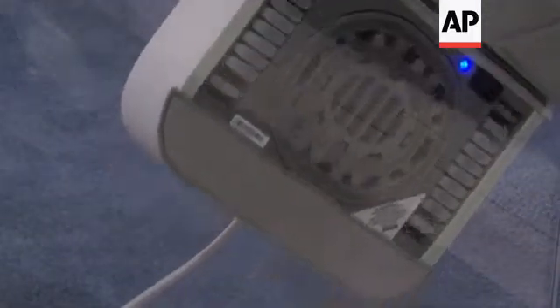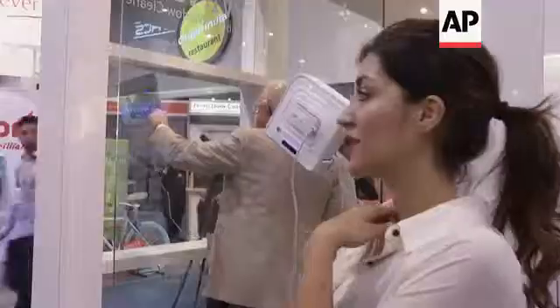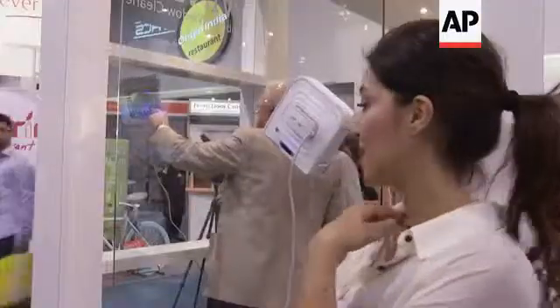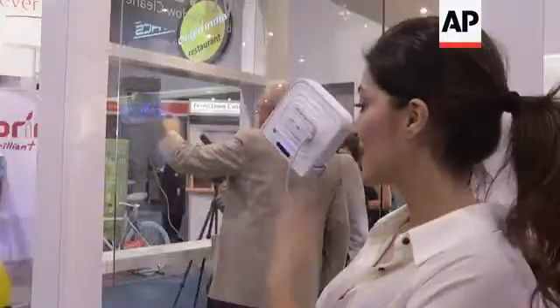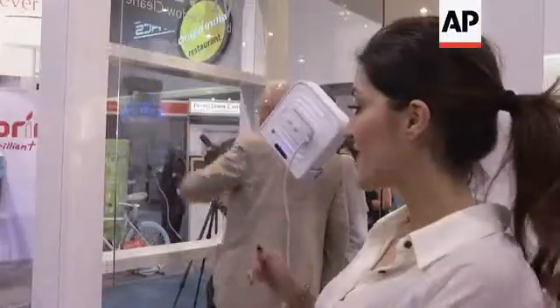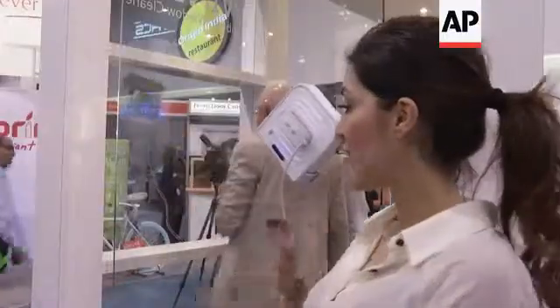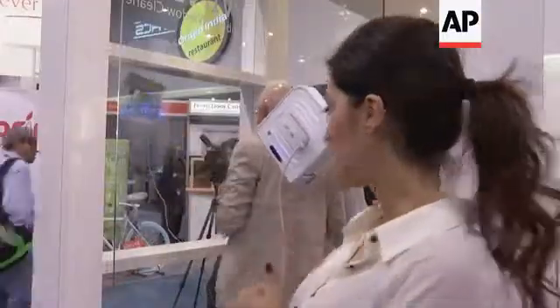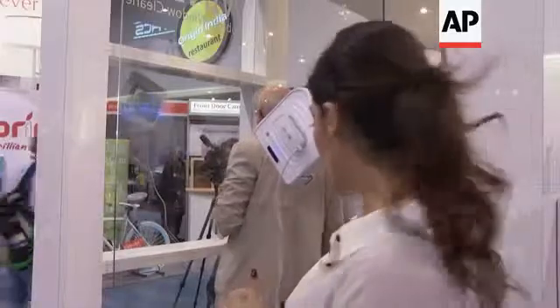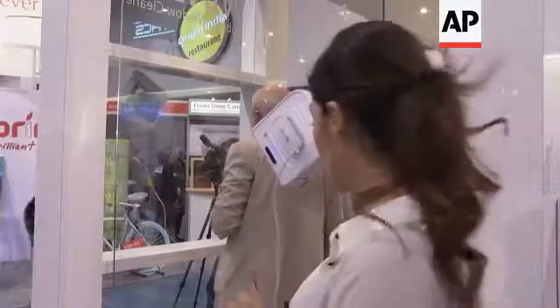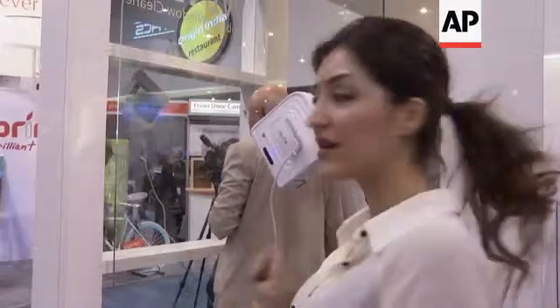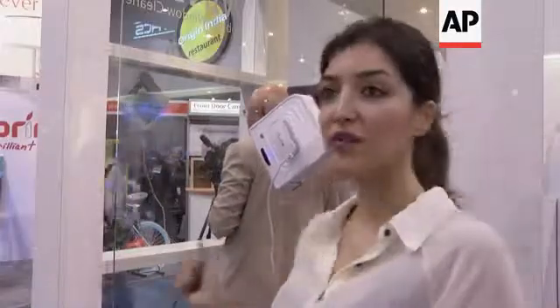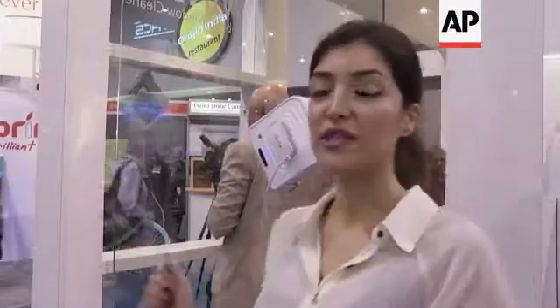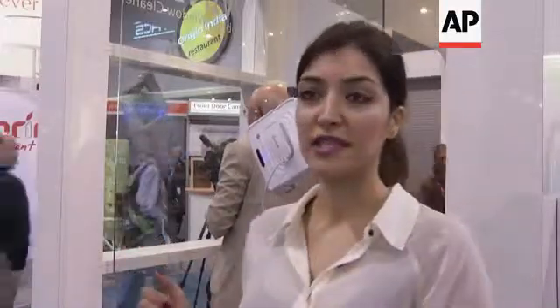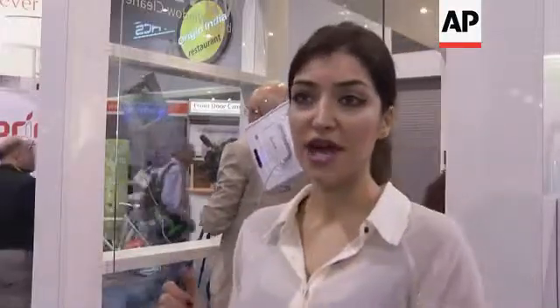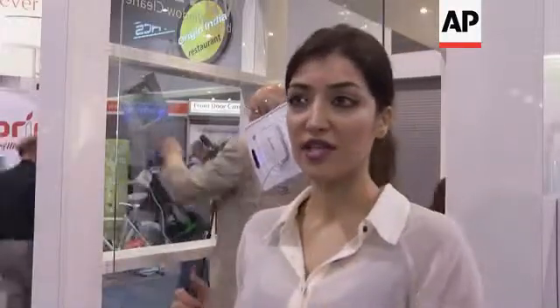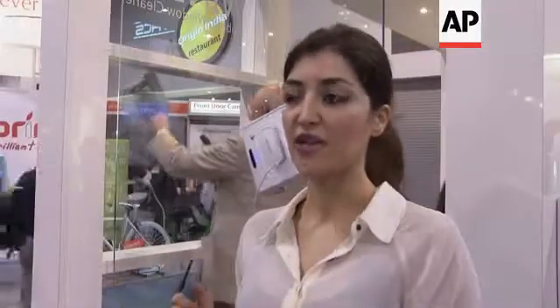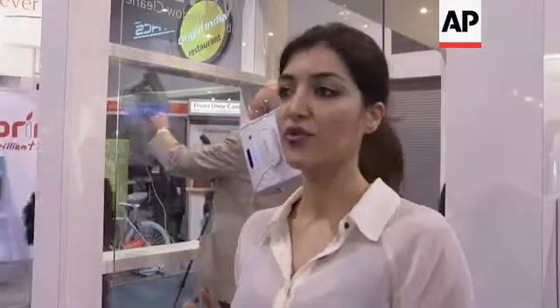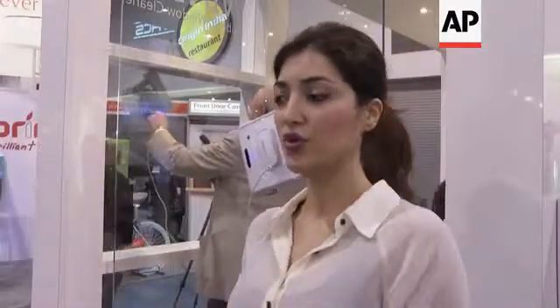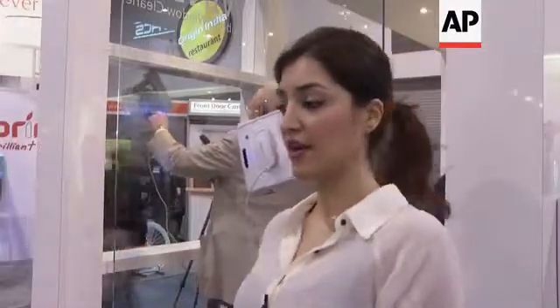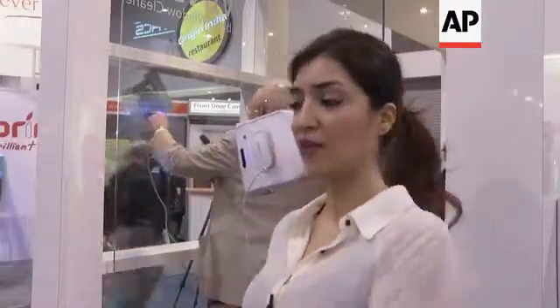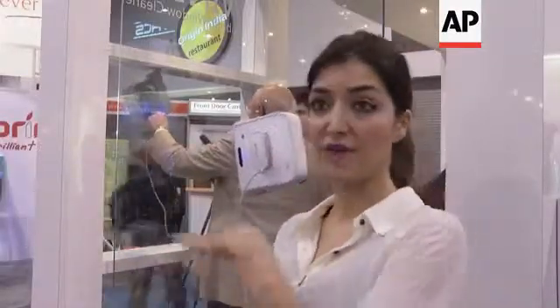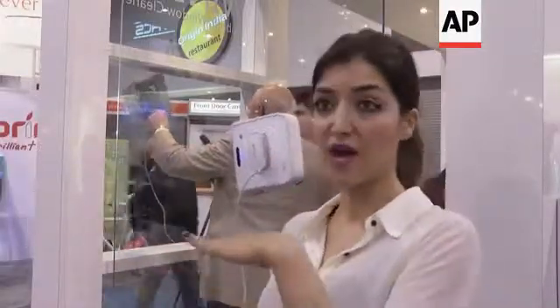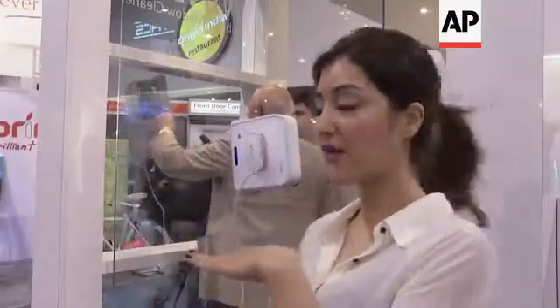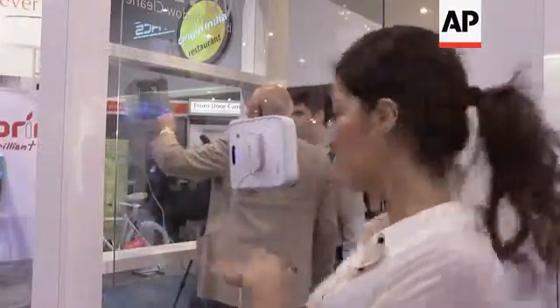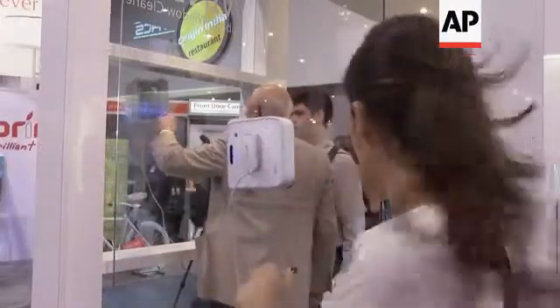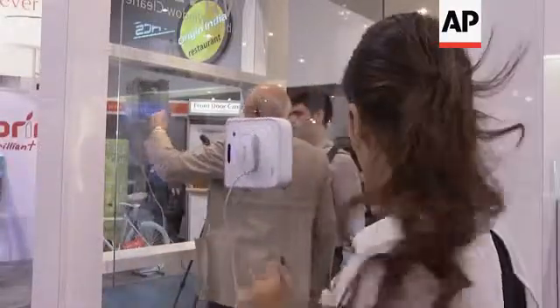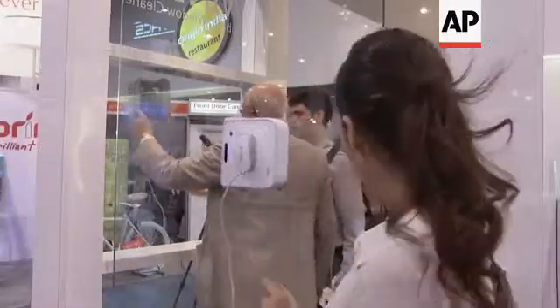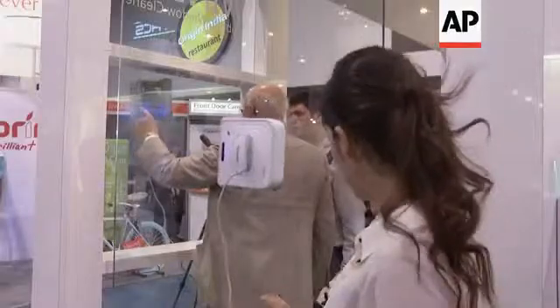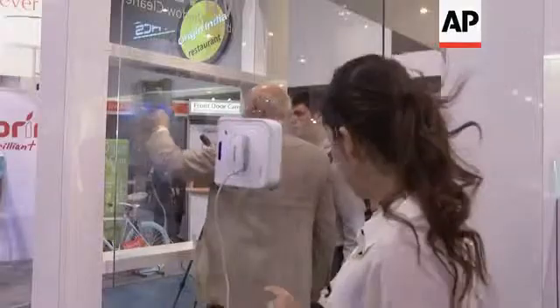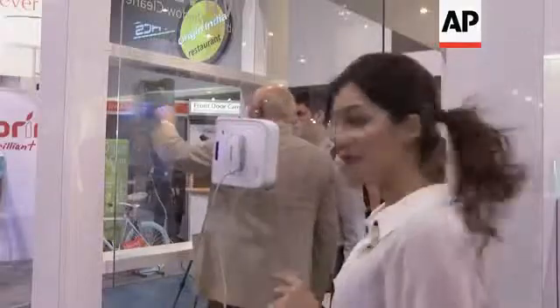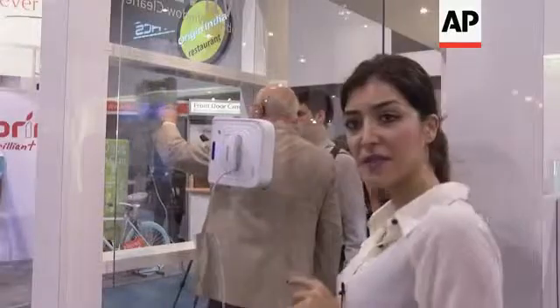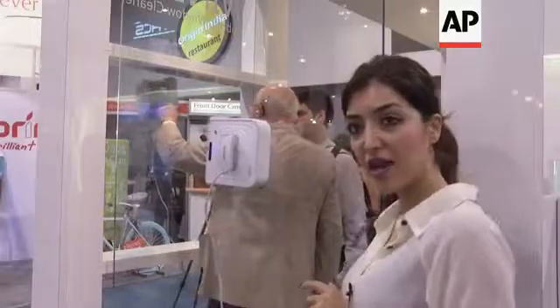It can clean either the inside or outside of your window. If you're cleaning the outside and you're located above ground level, it comes with a safety pod.